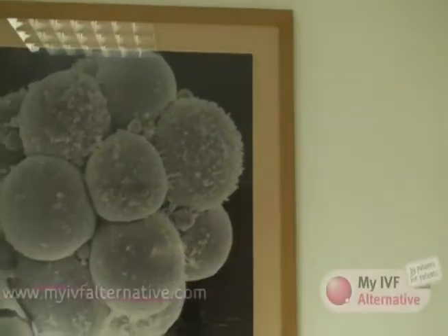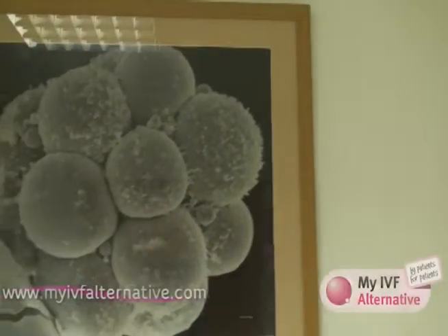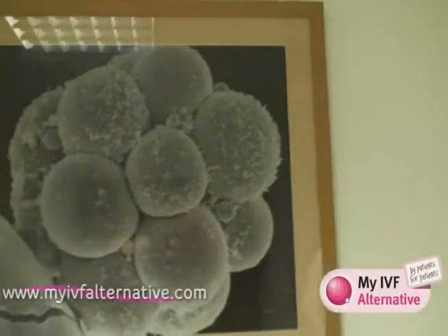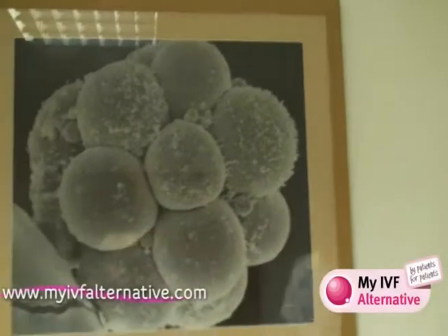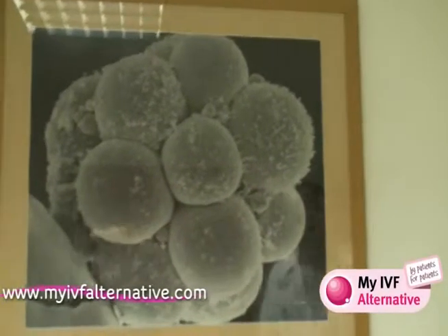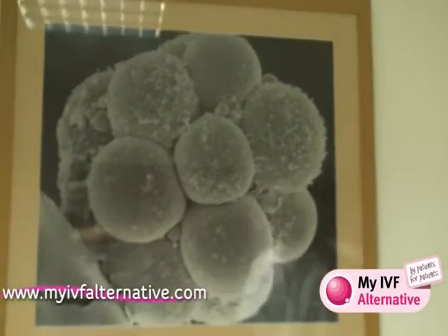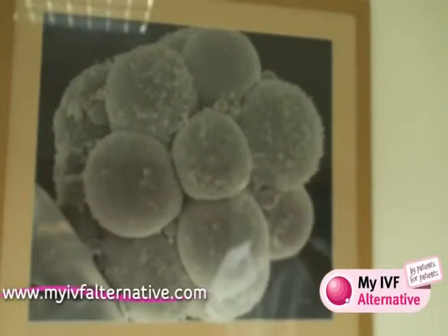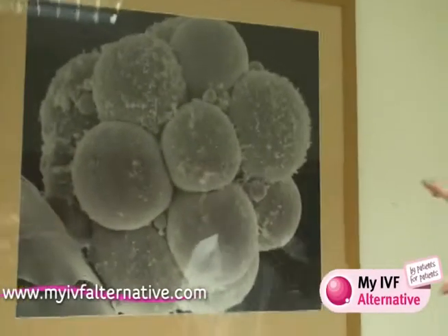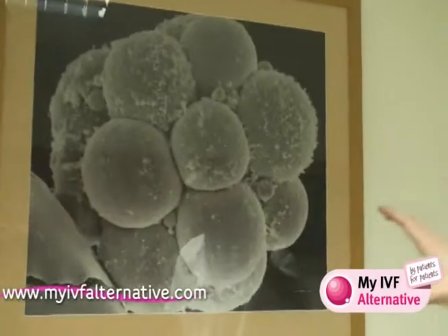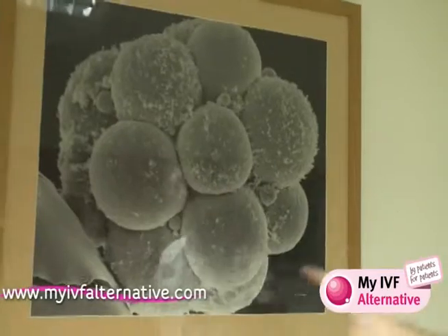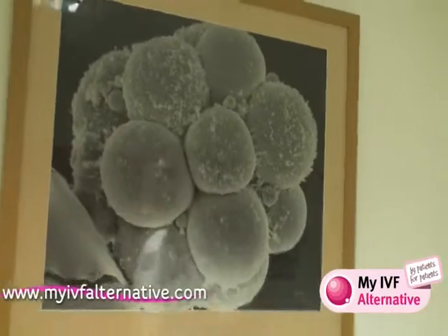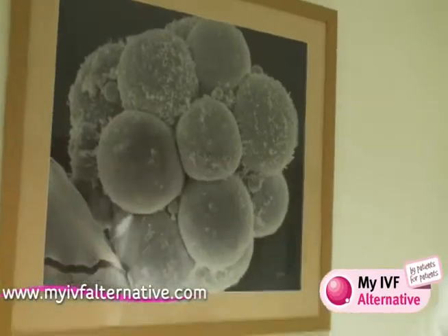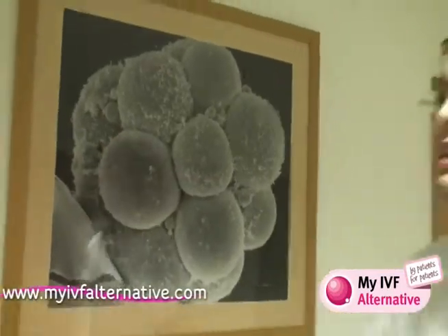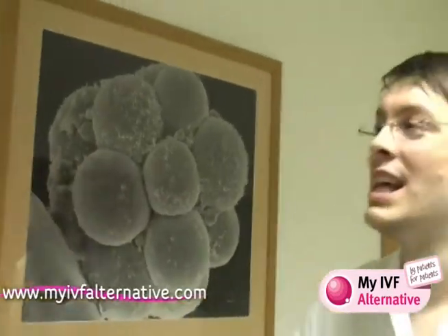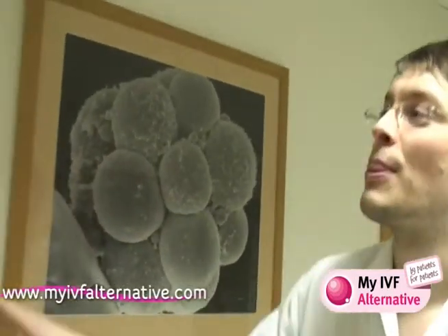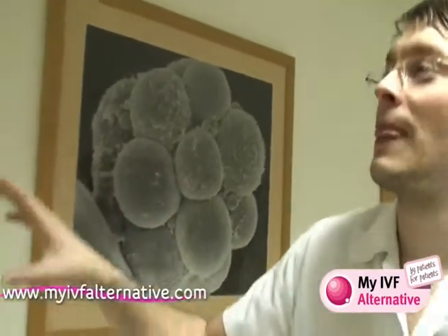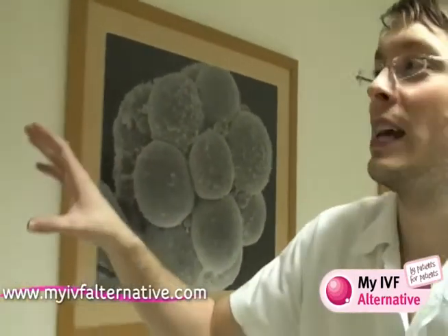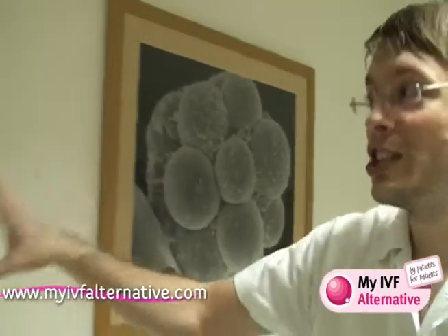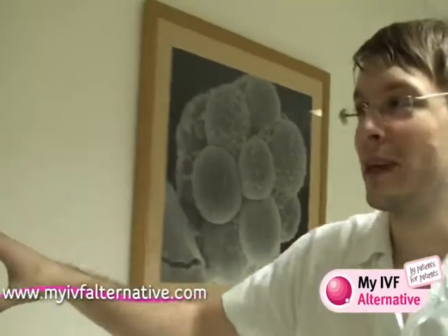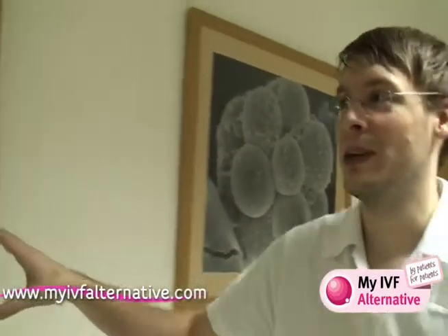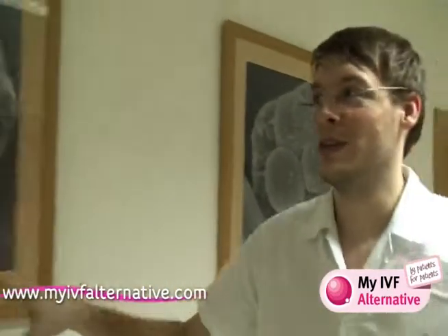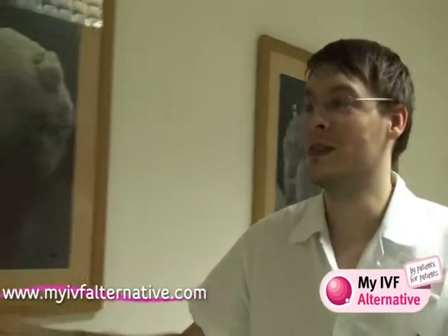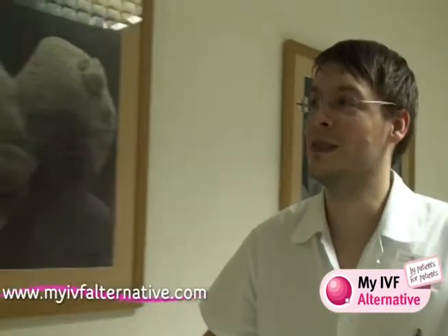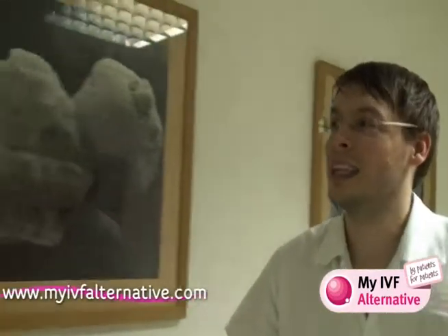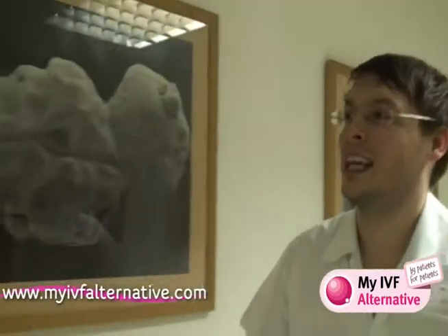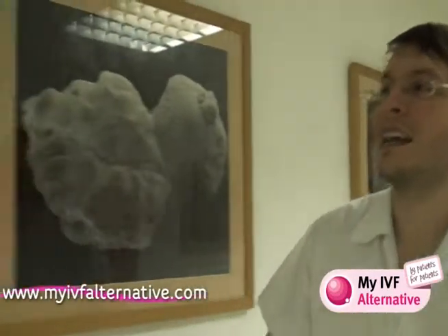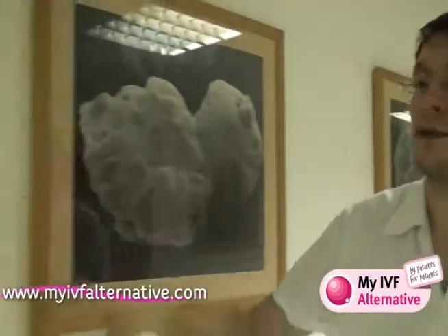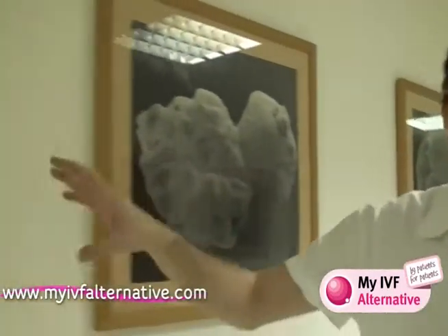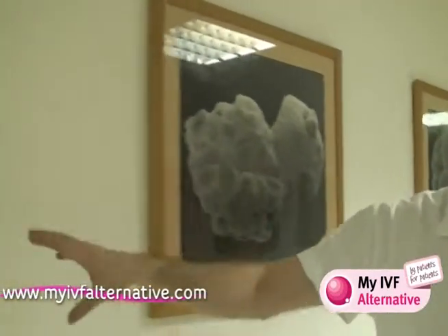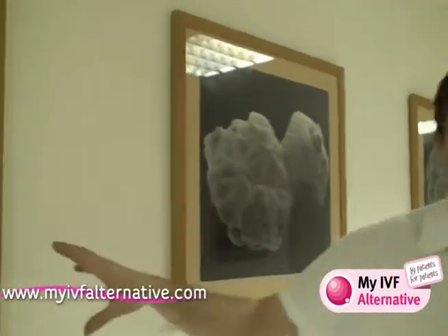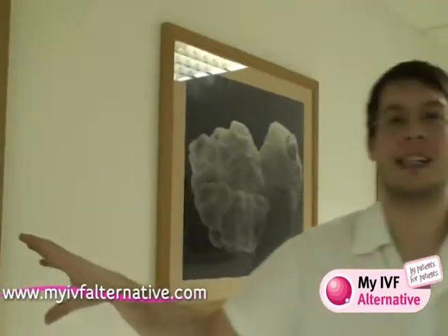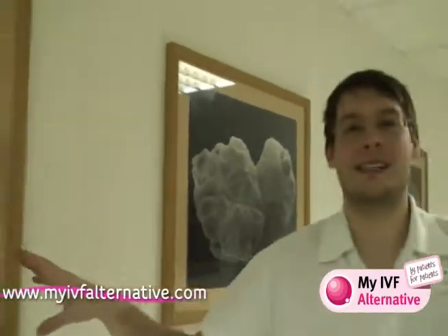This is the early cleavage embryos, the hatching embryo, and the fully hatched blastocyst.